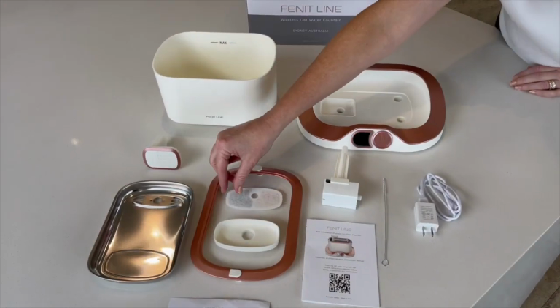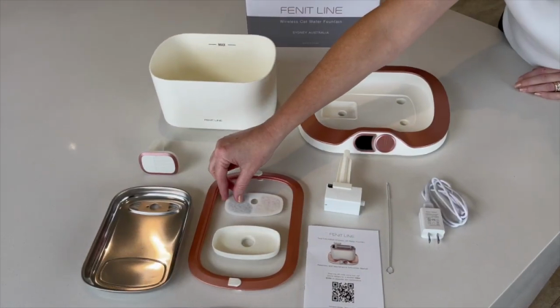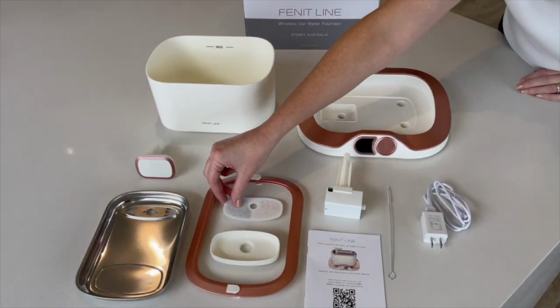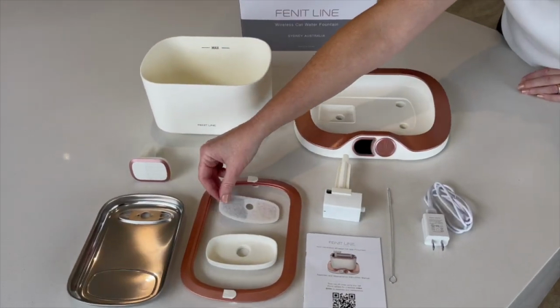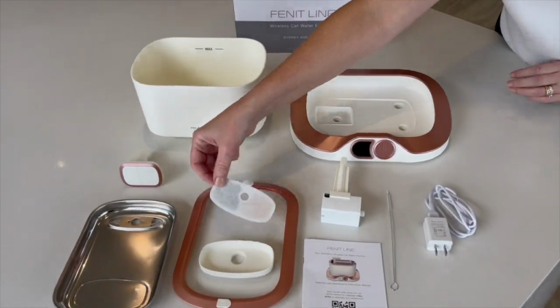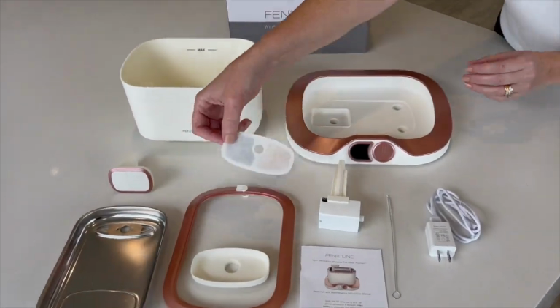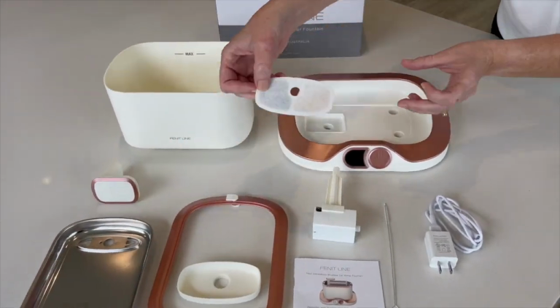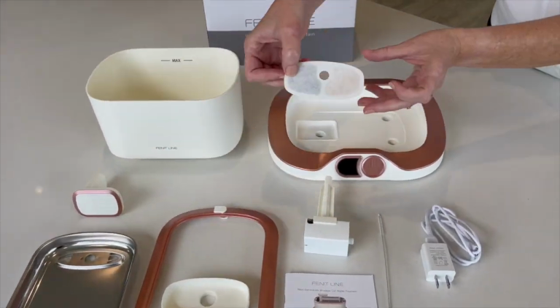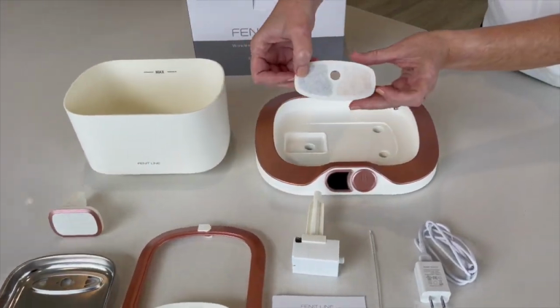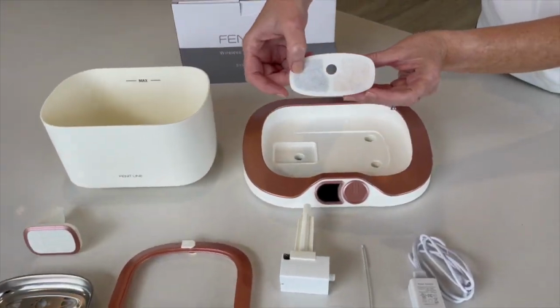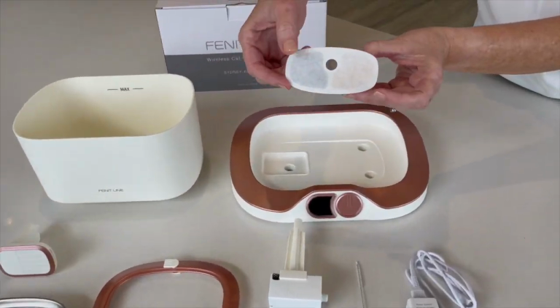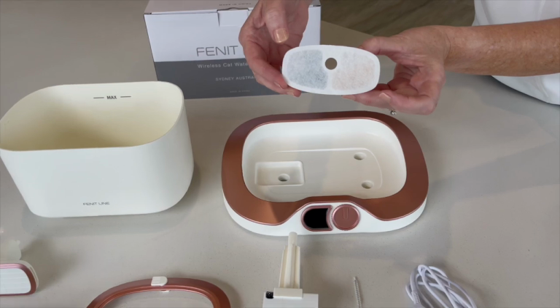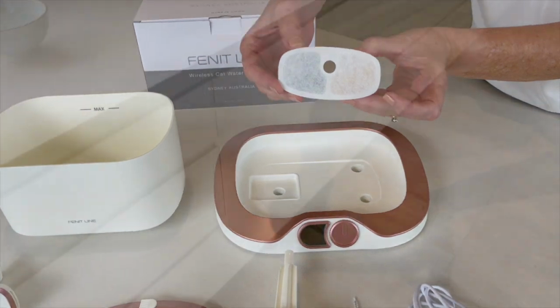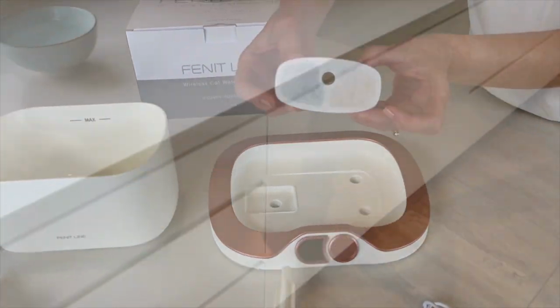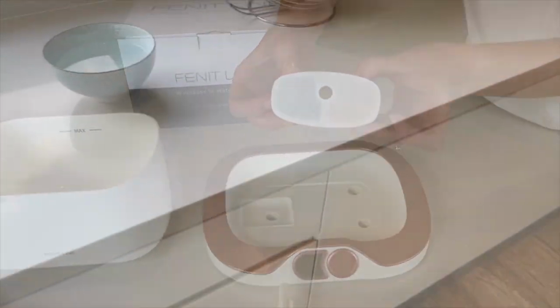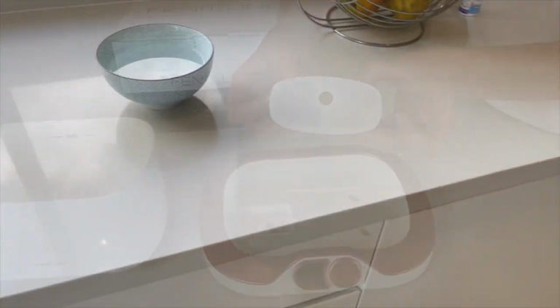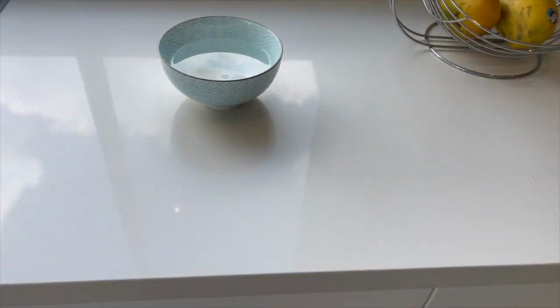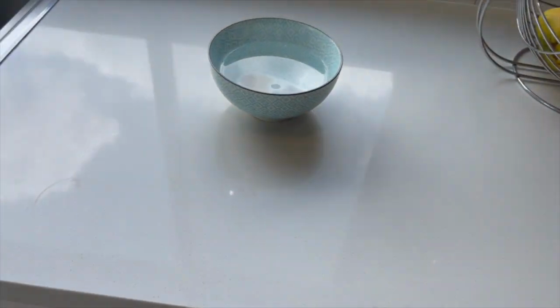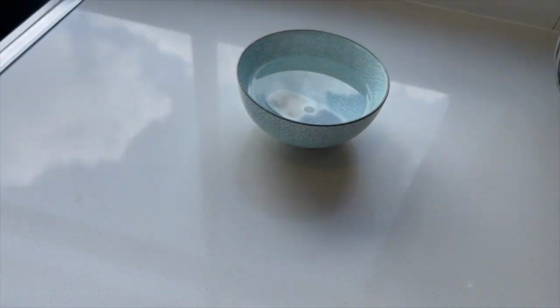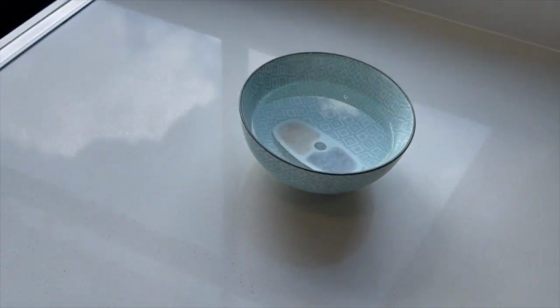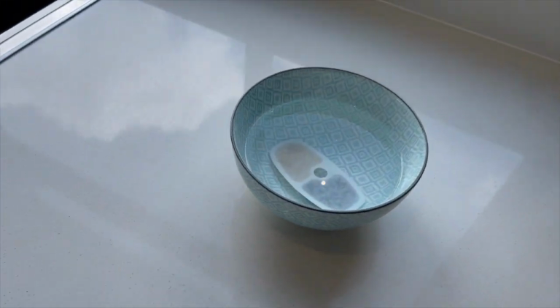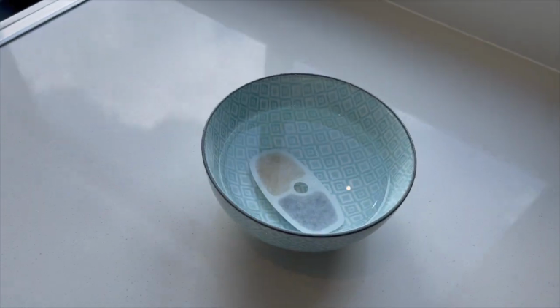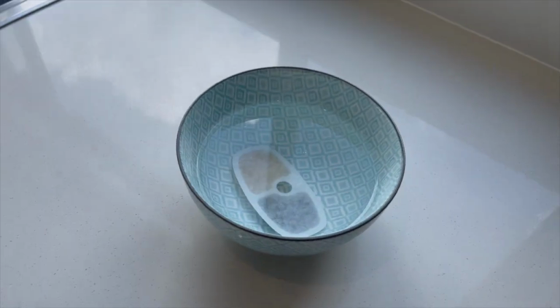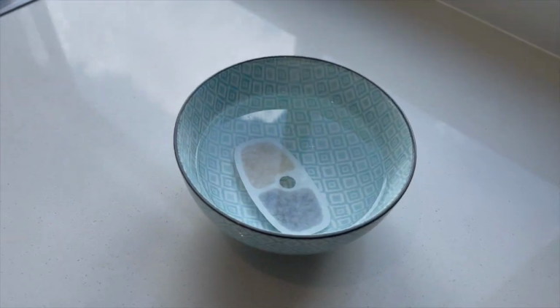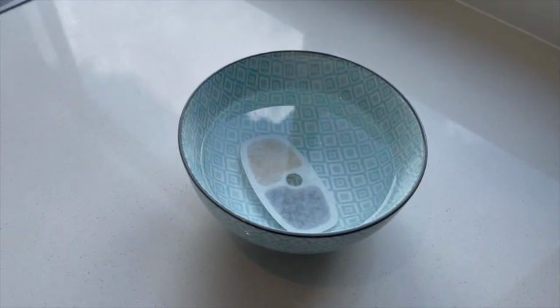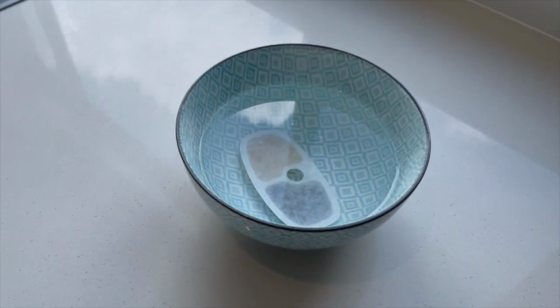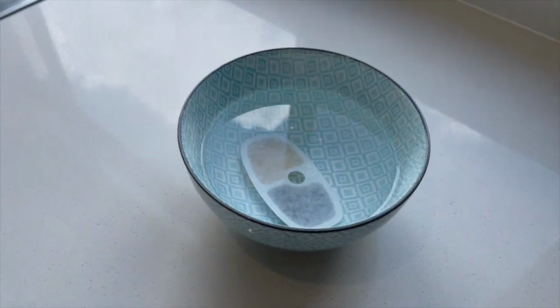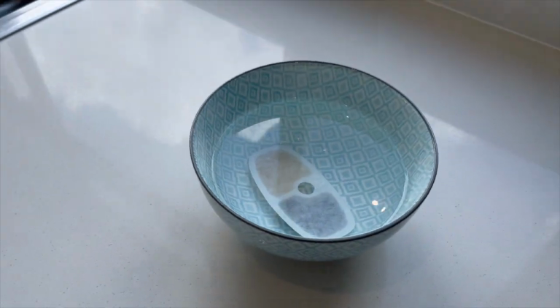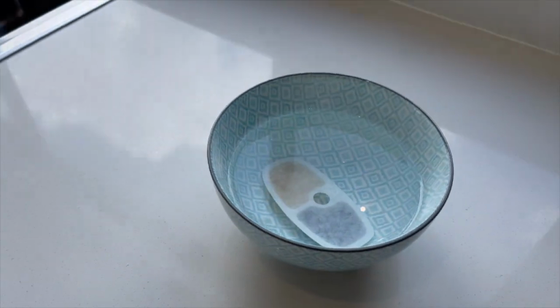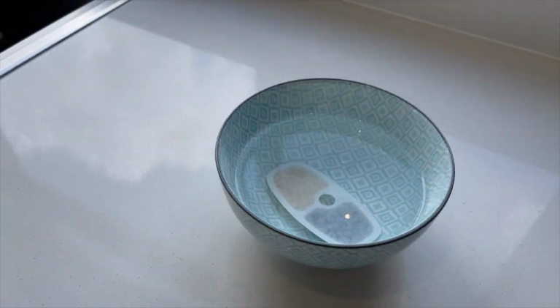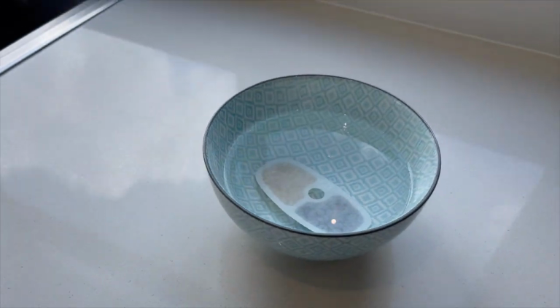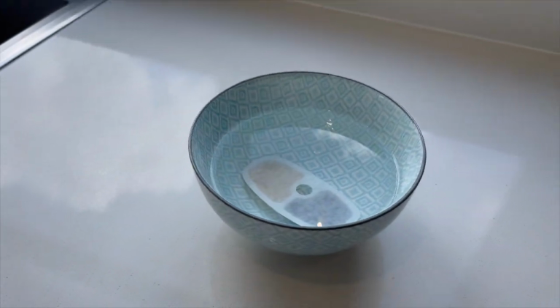First, take the filter and place it in a bowl of clean water for approximately five minutes to allow it to absorb water.